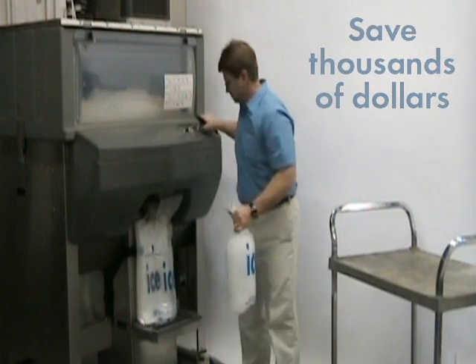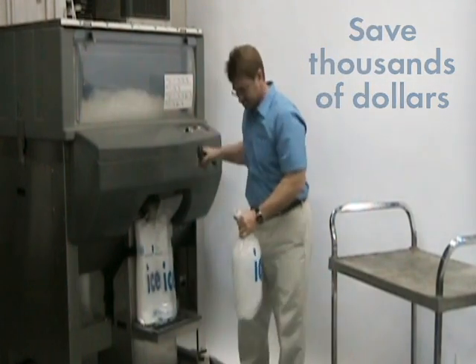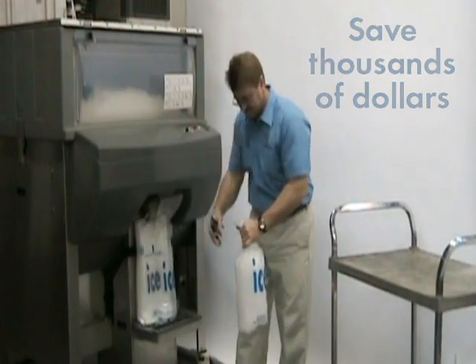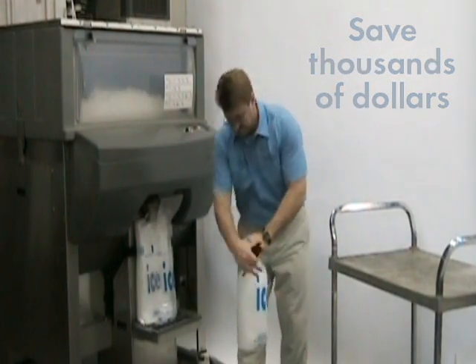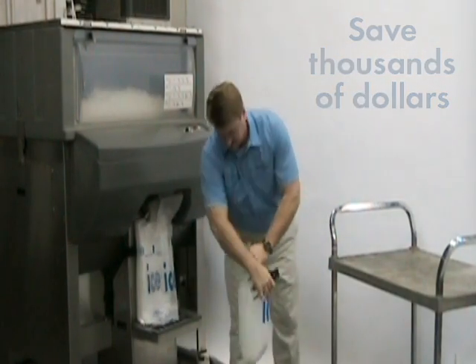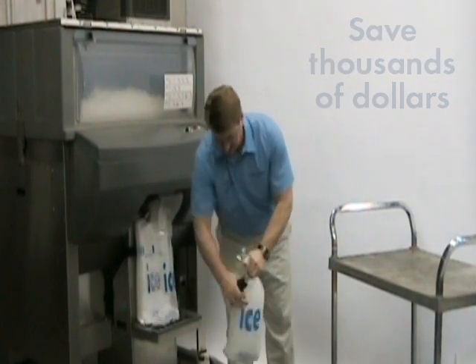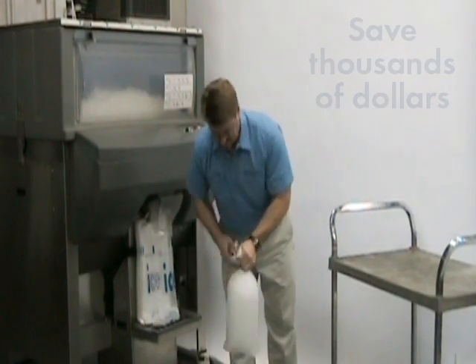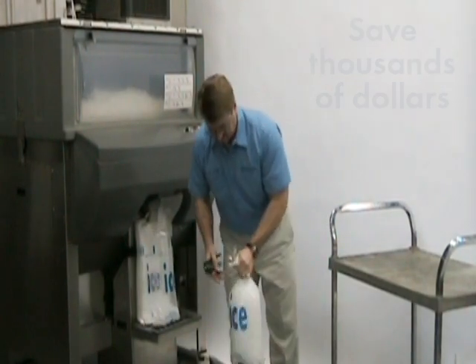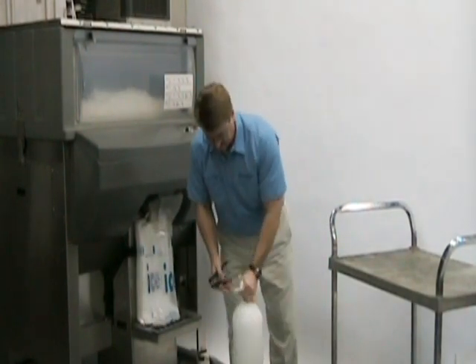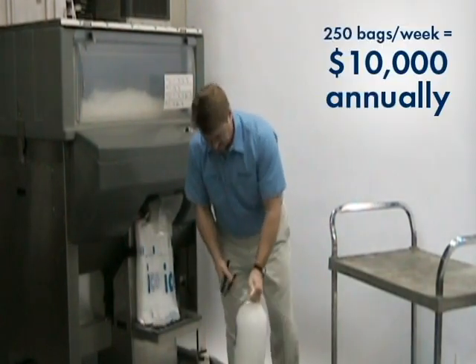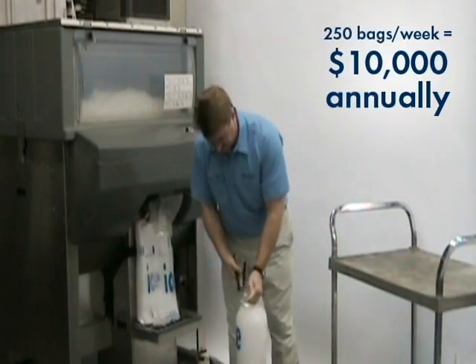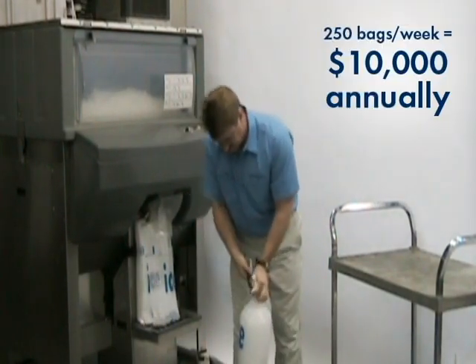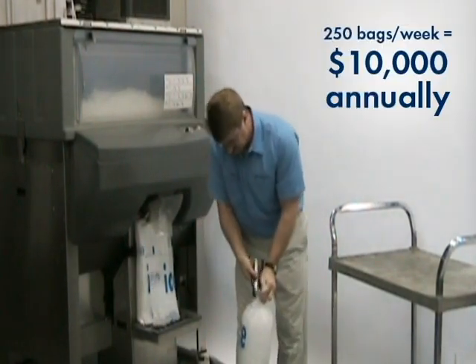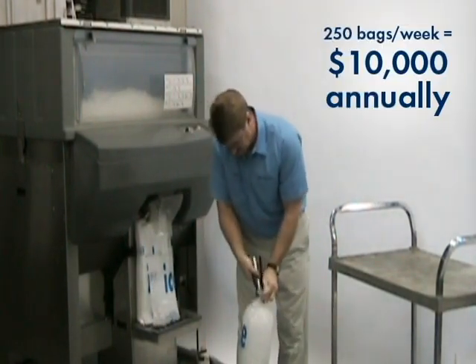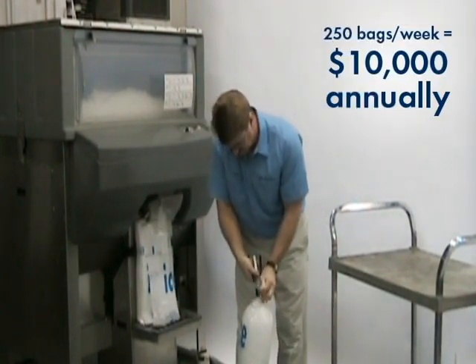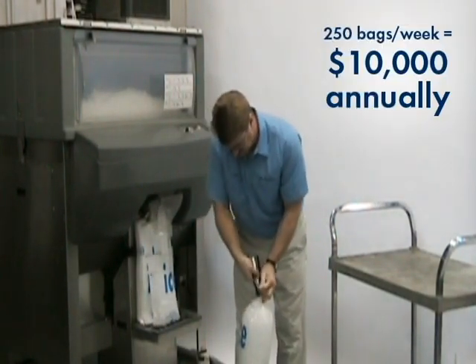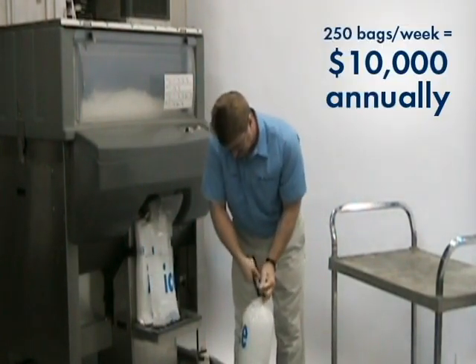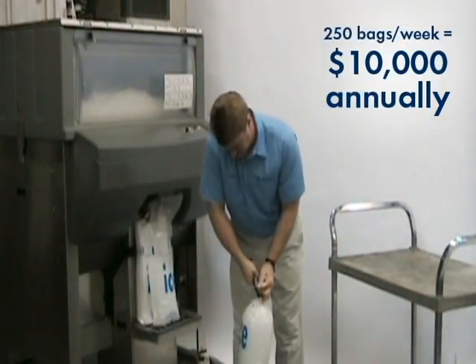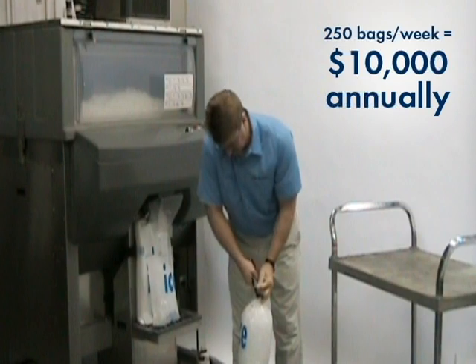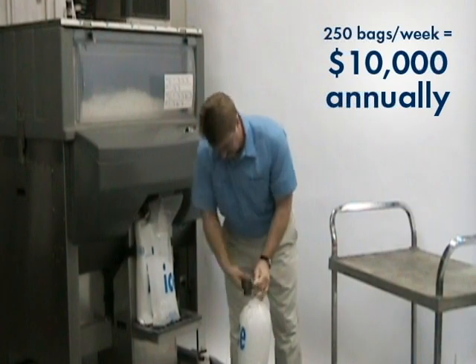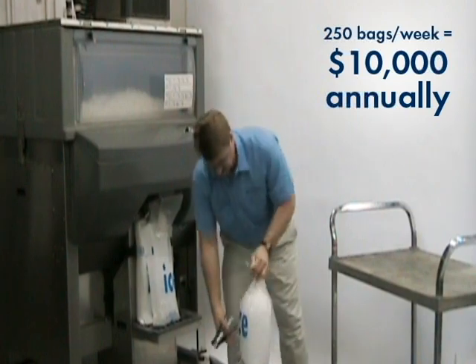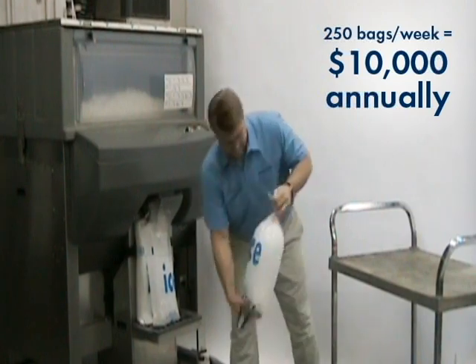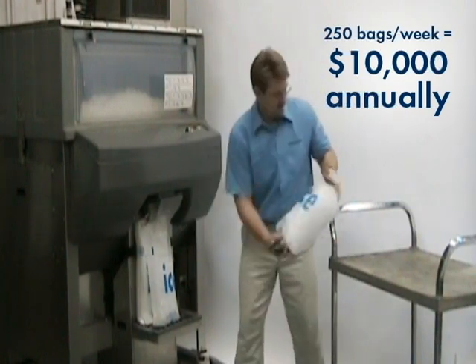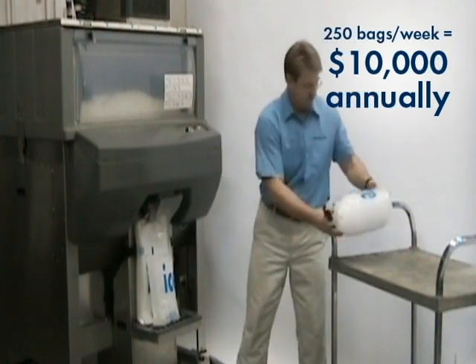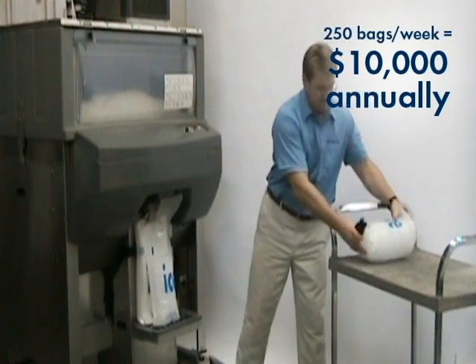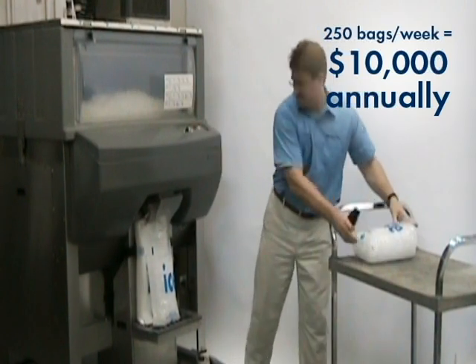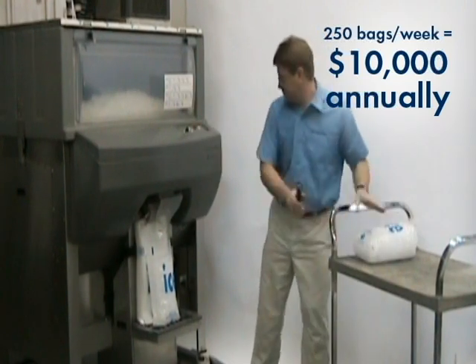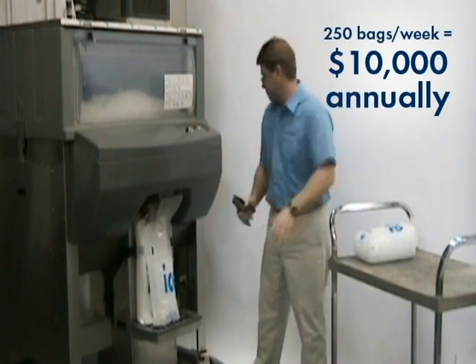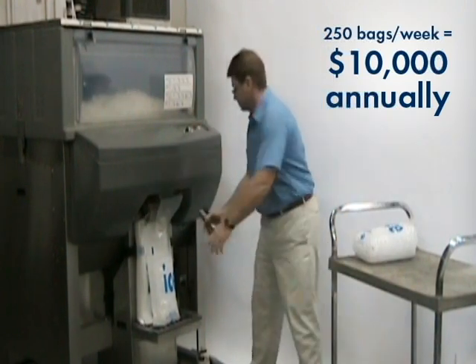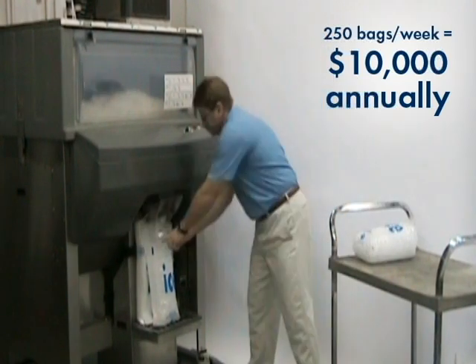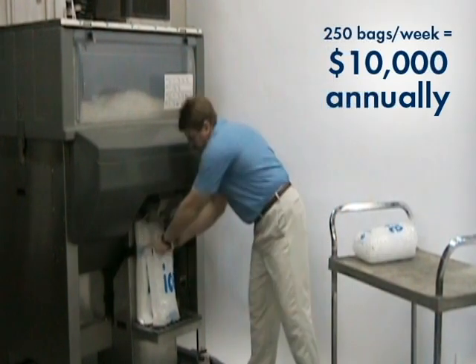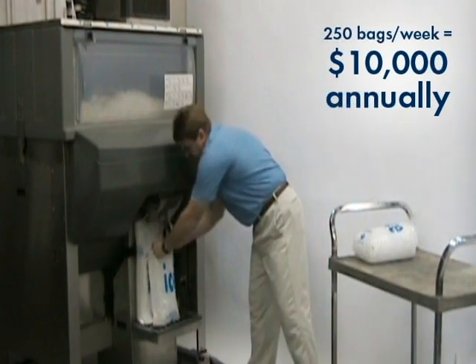The savings really add up. Sales of 250 bags a week increase profits by $10,000 annually.